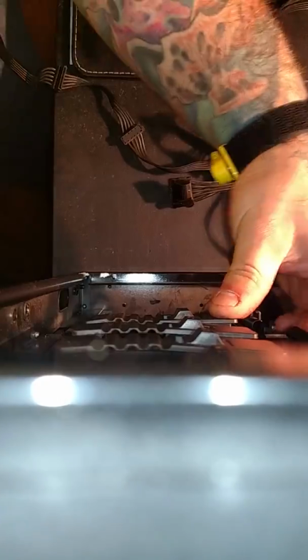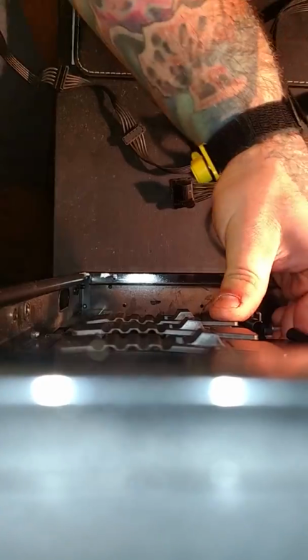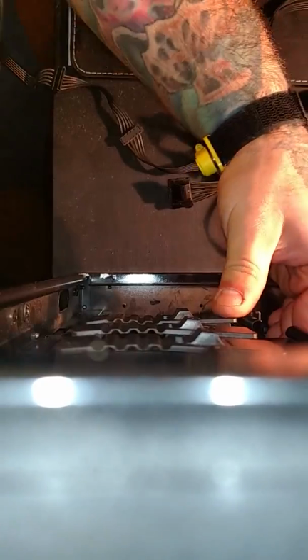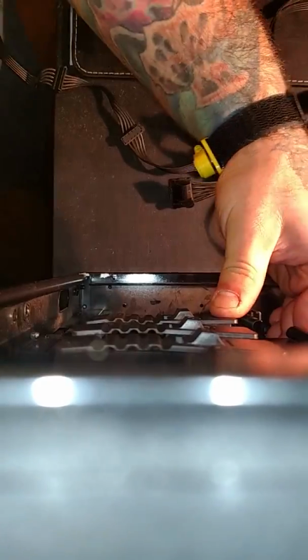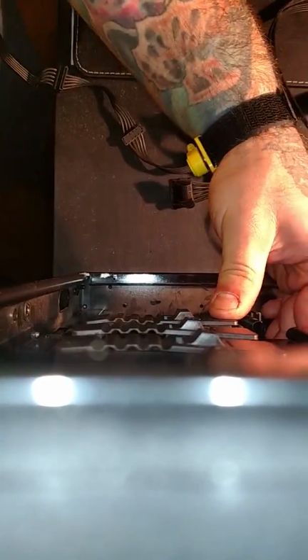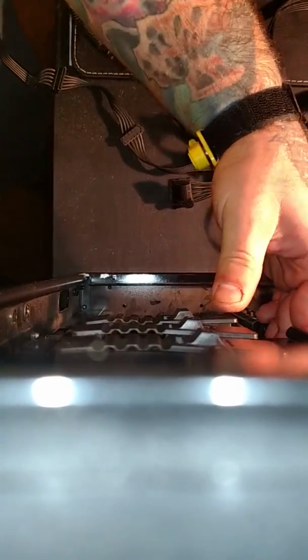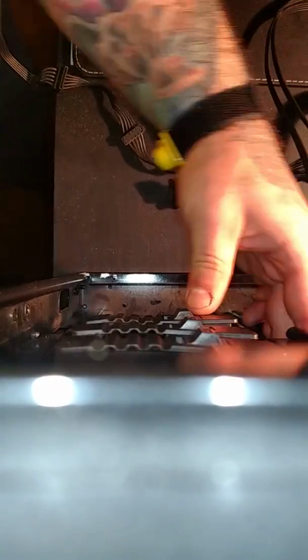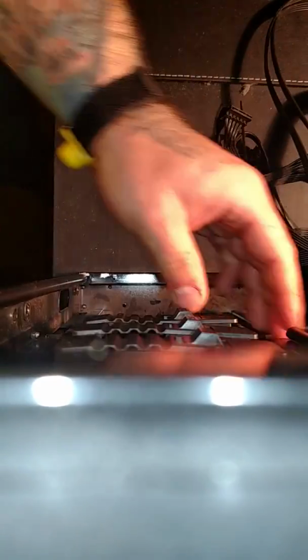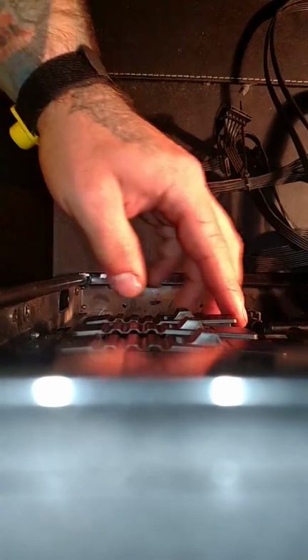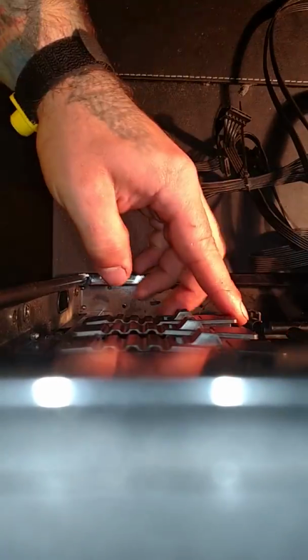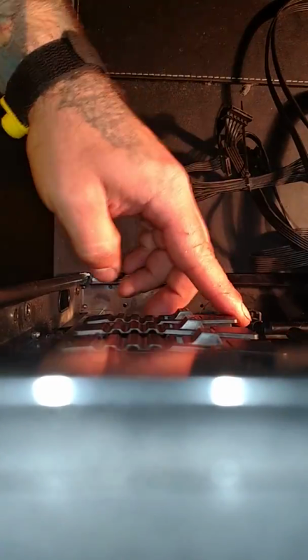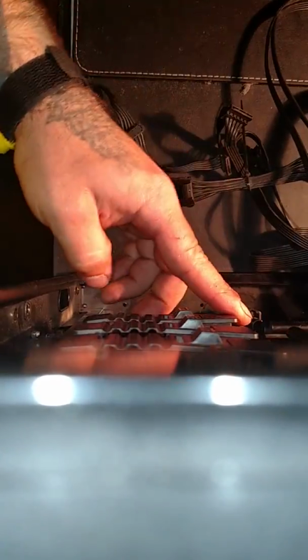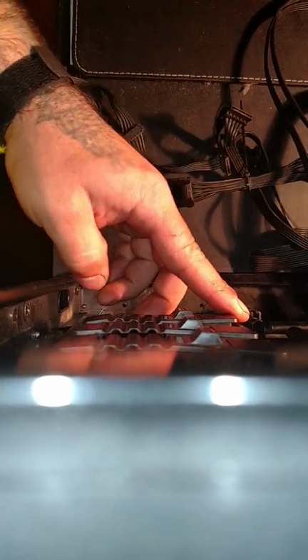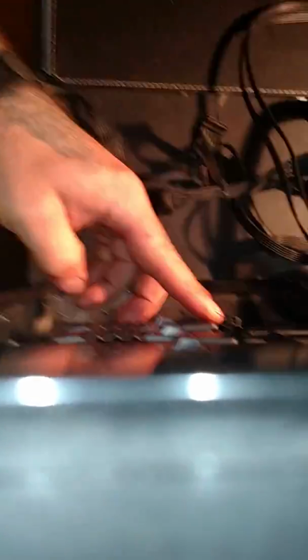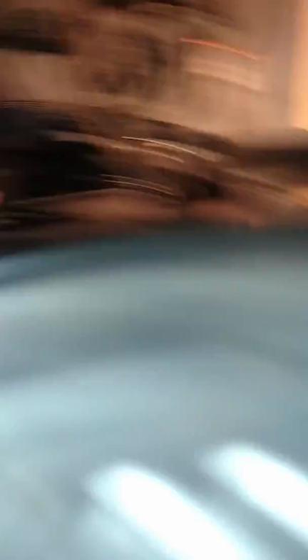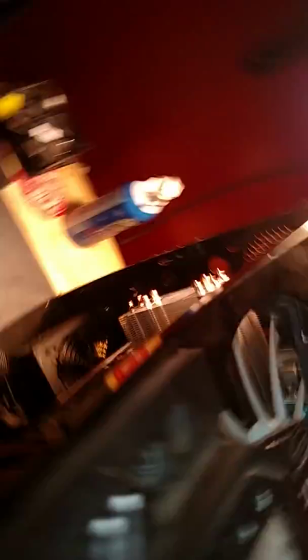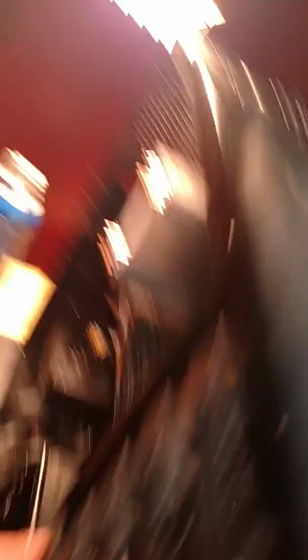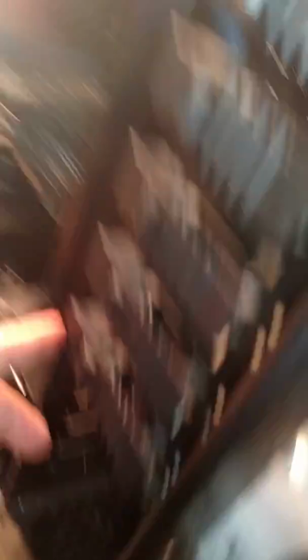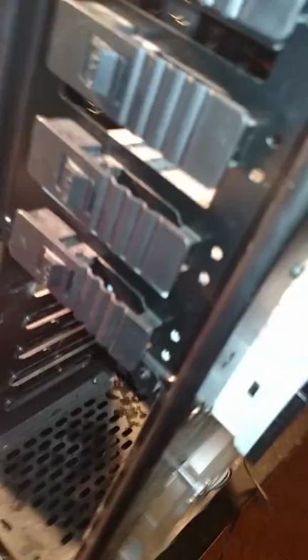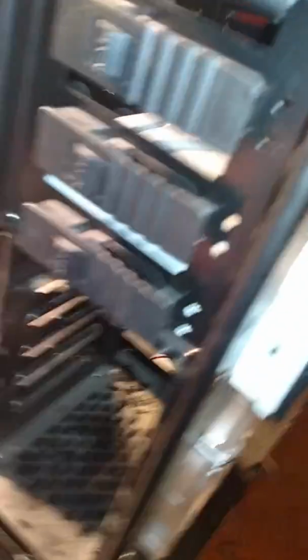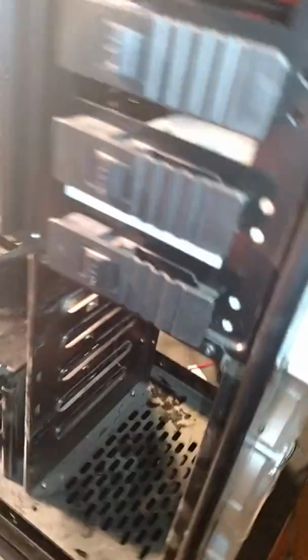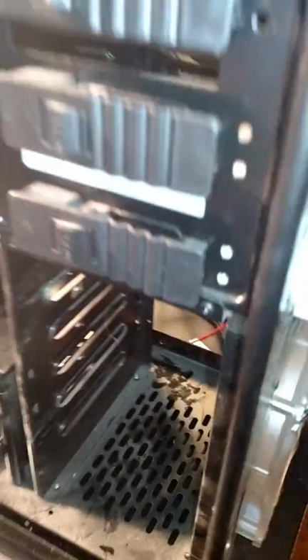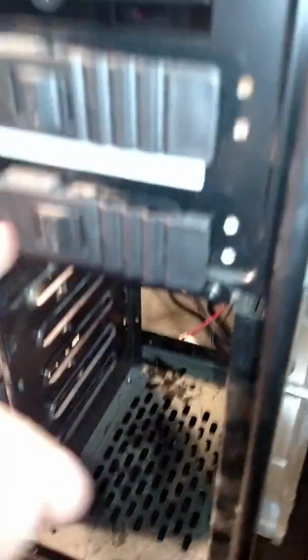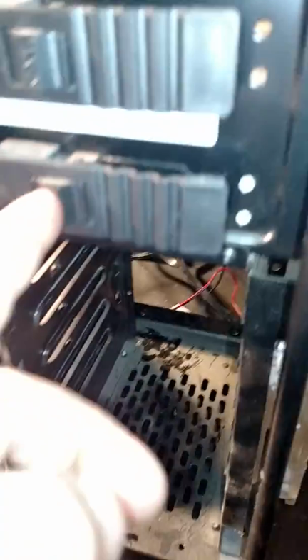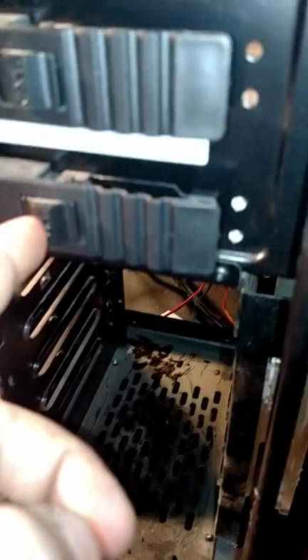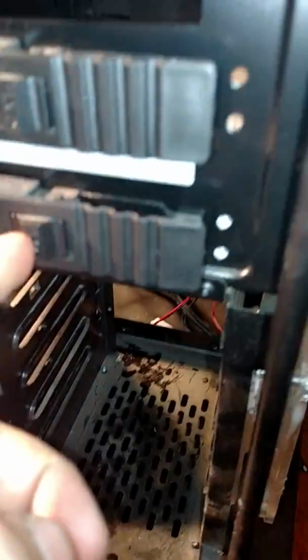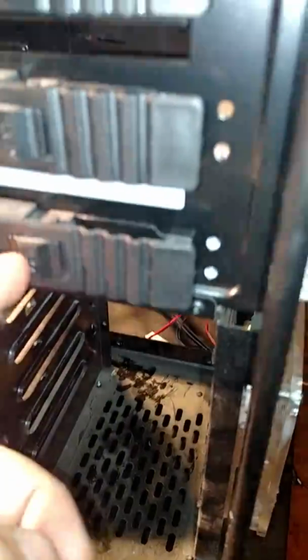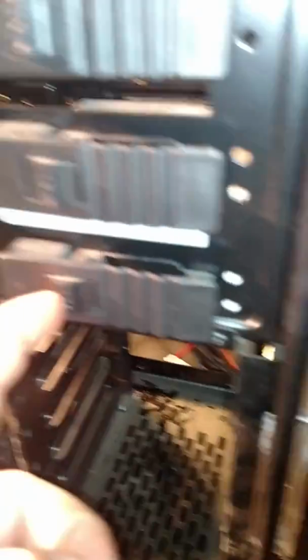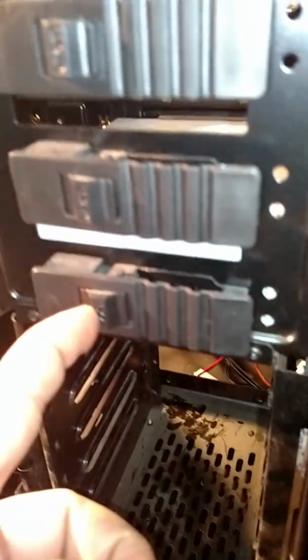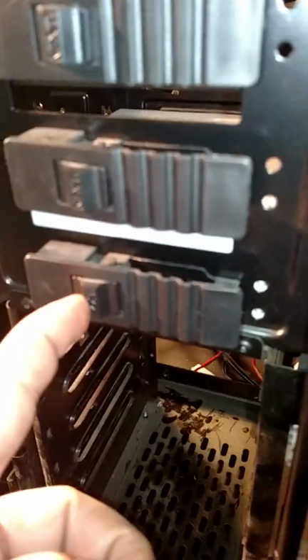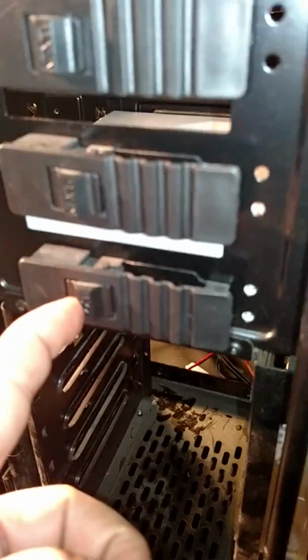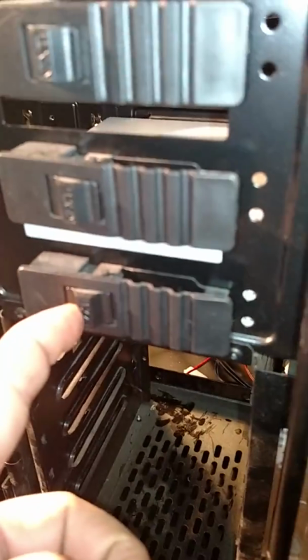Push it forward a little and then engage the little lock.